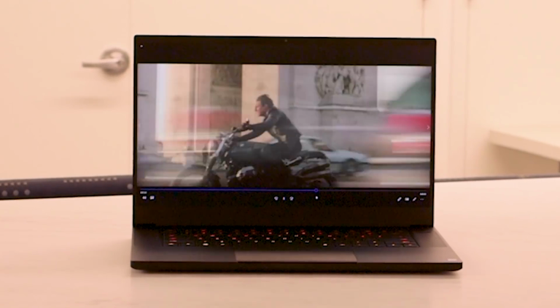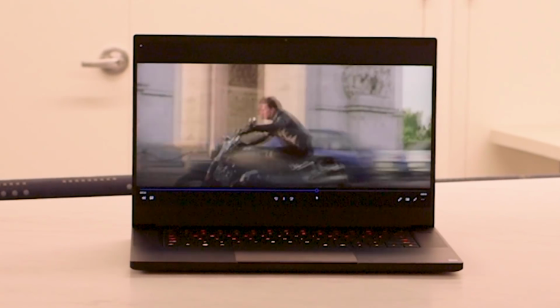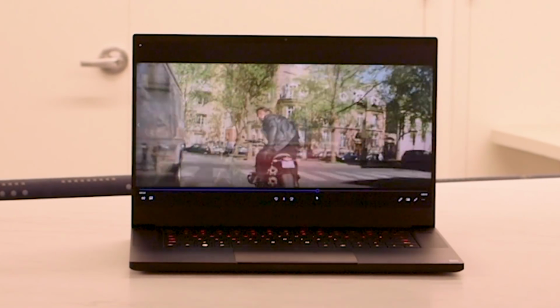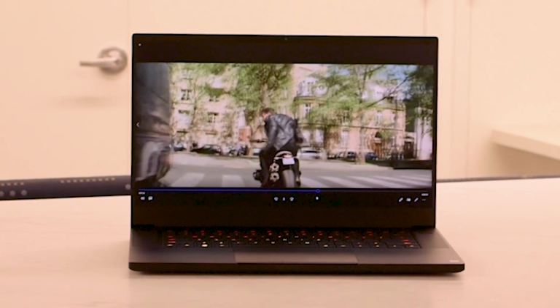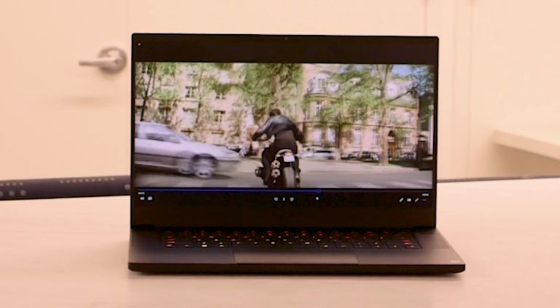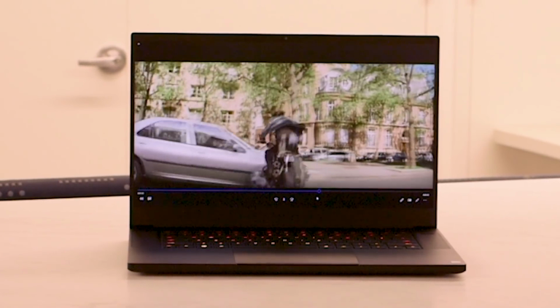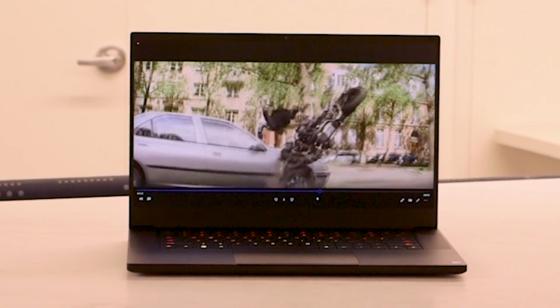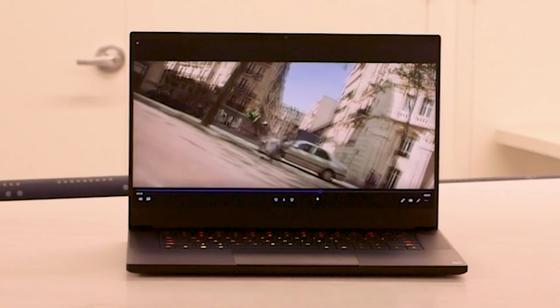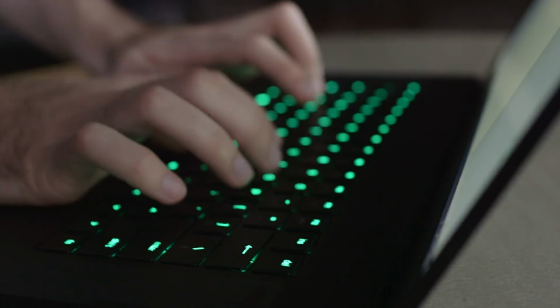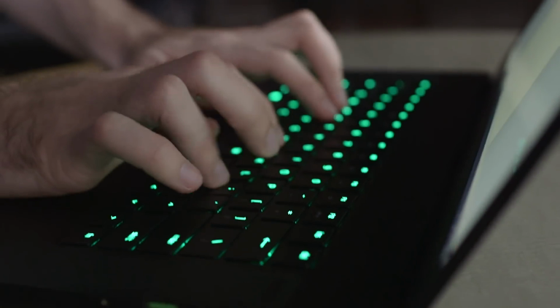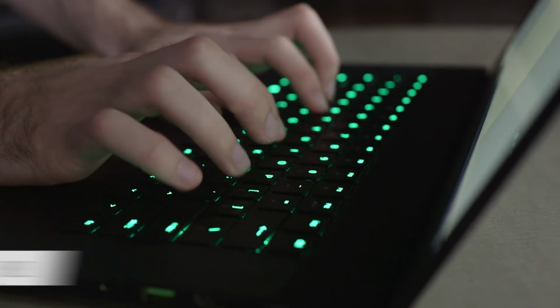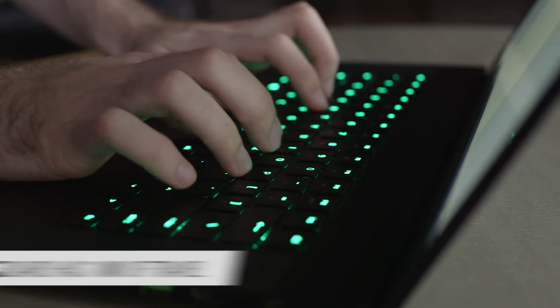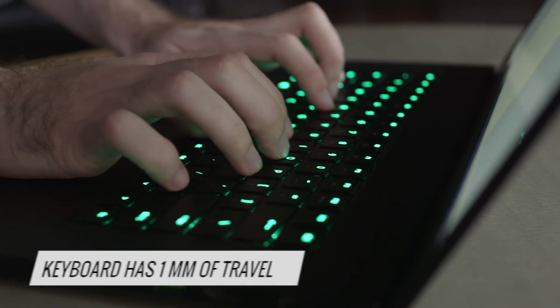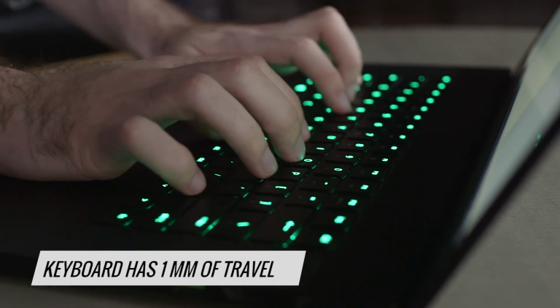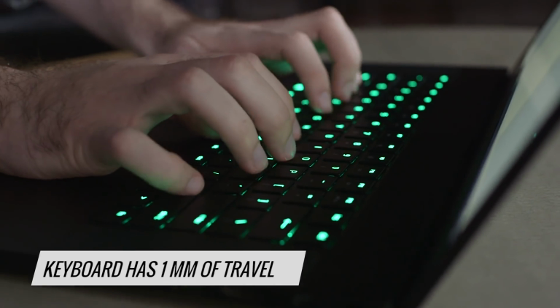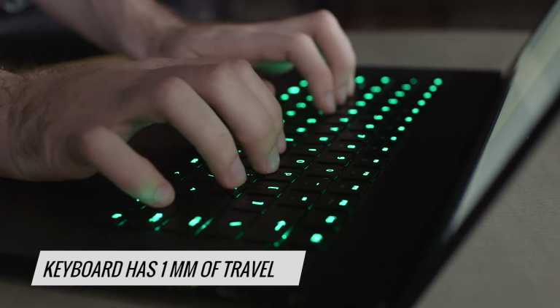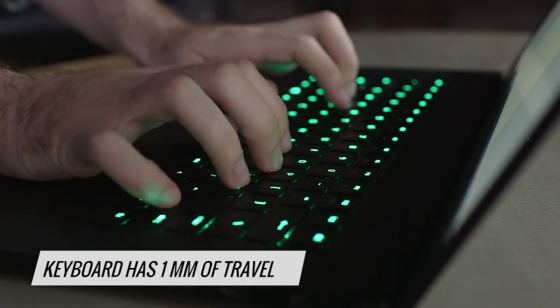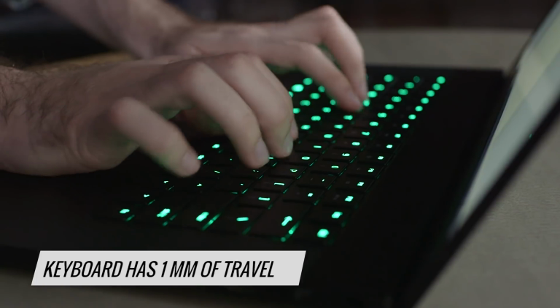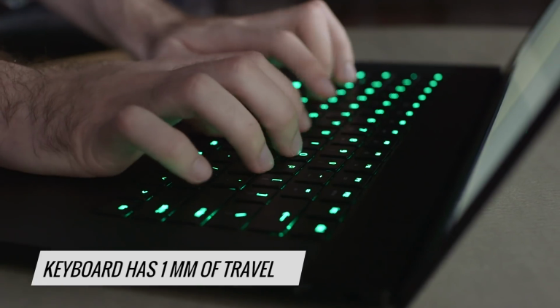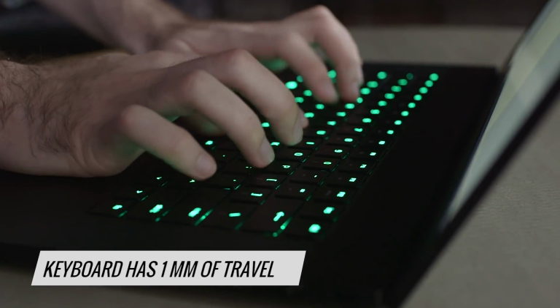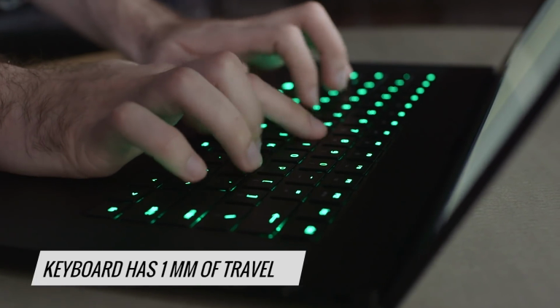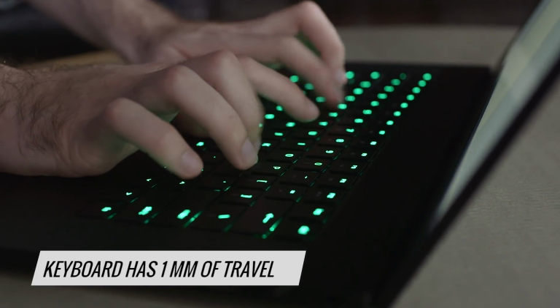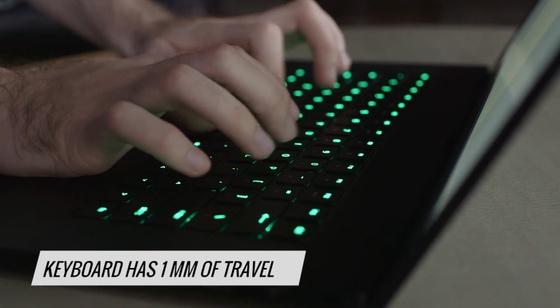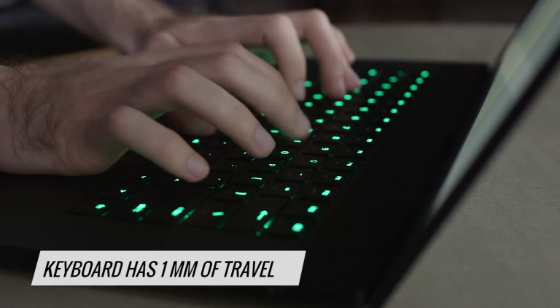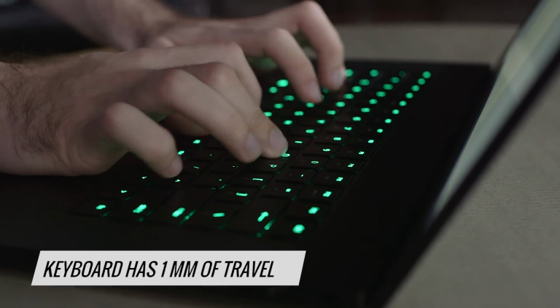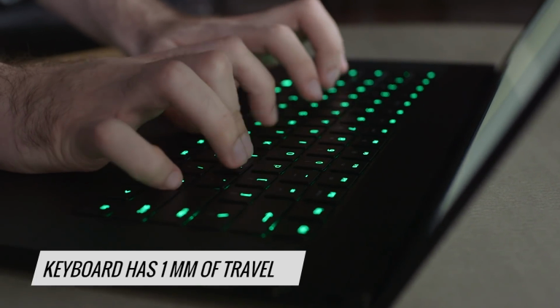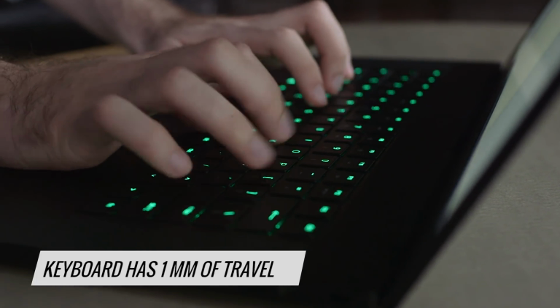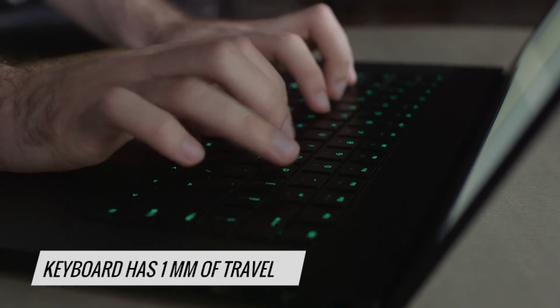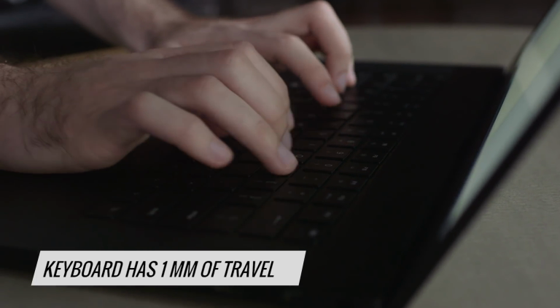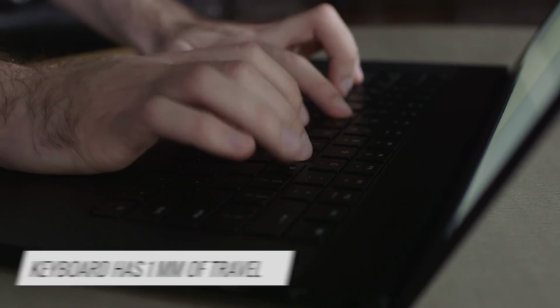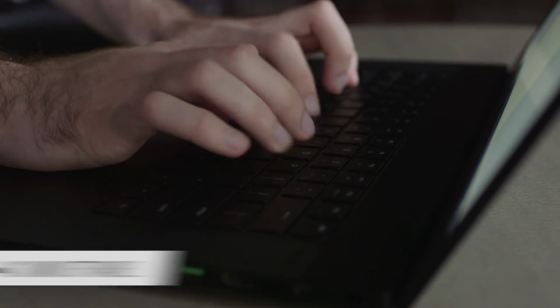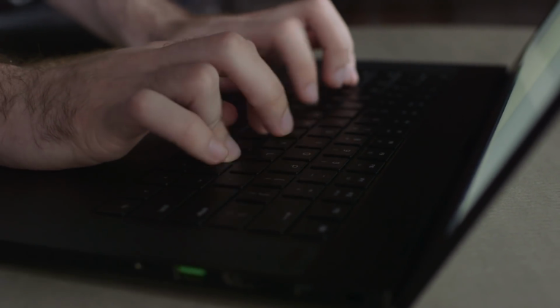This thin design also means you get a keyboard with just one millimeter of travel, so it bottoms out and isn't all that comfortable to type on.